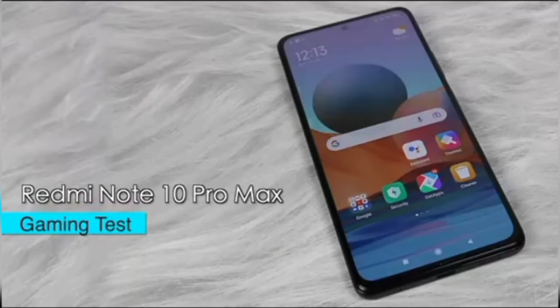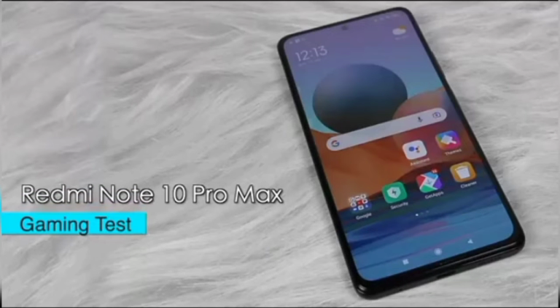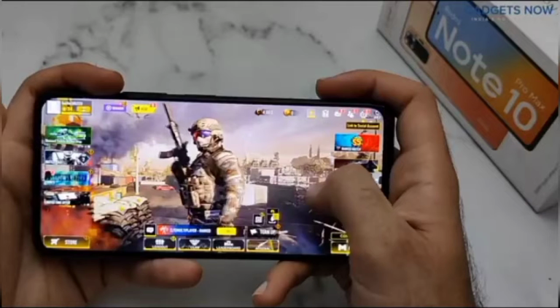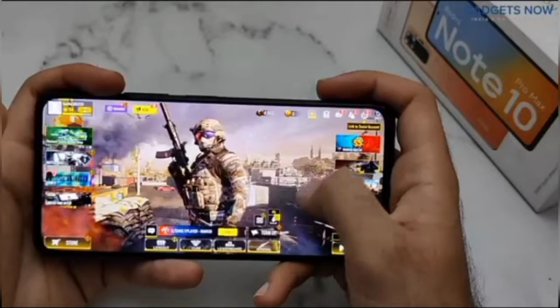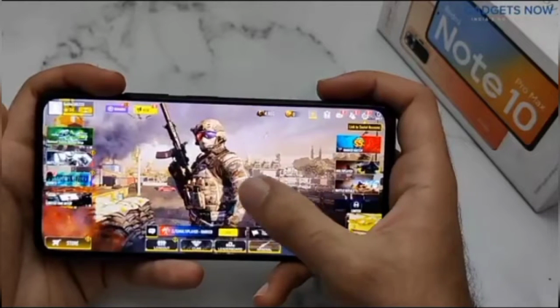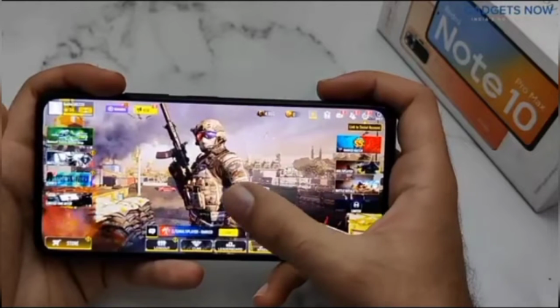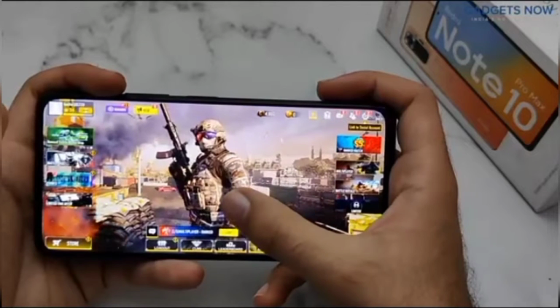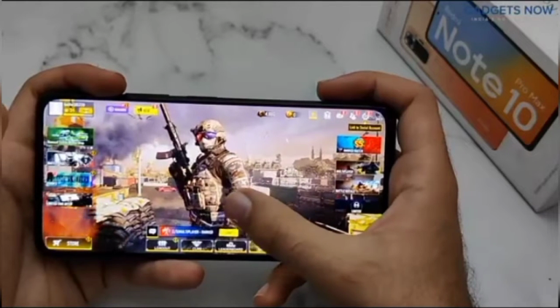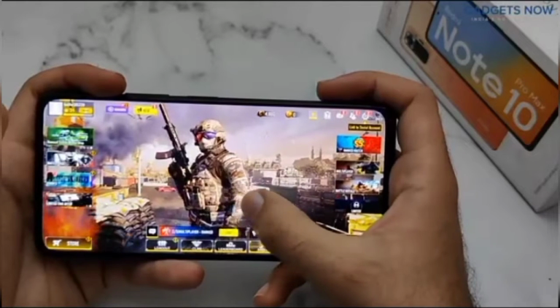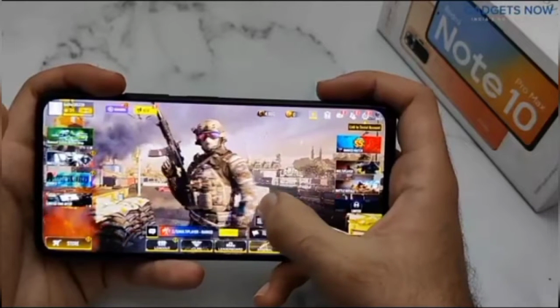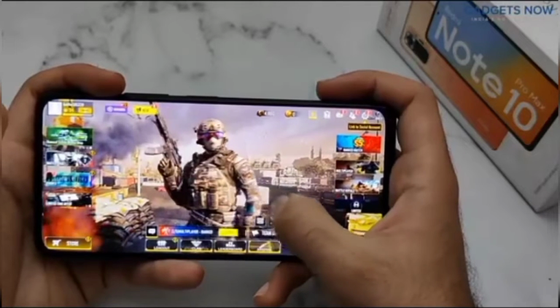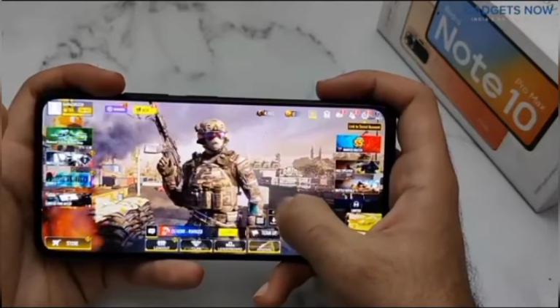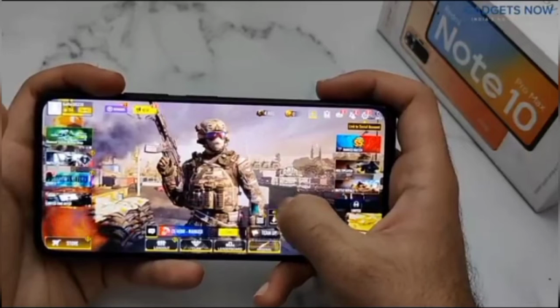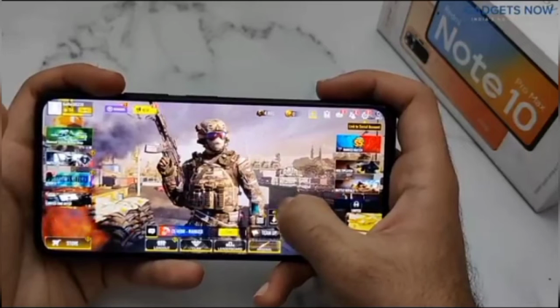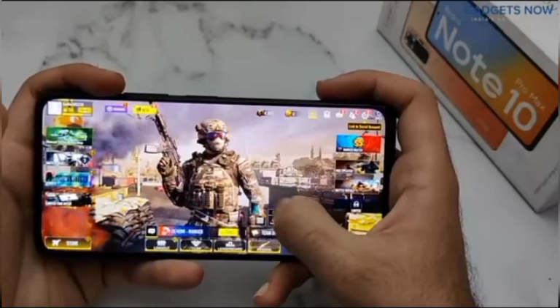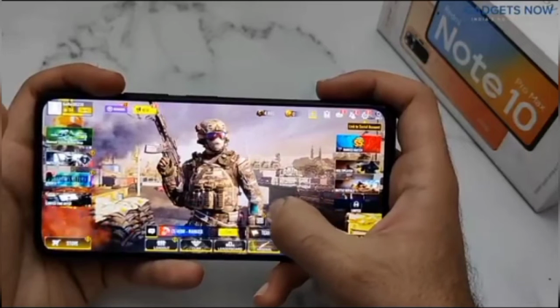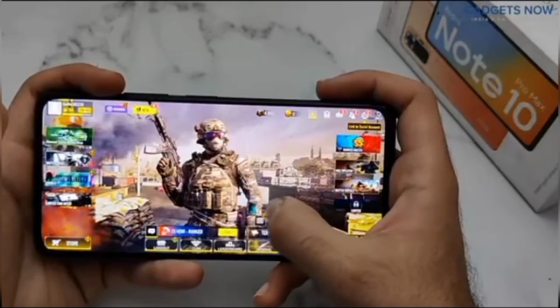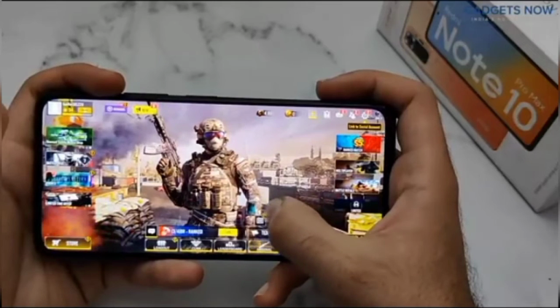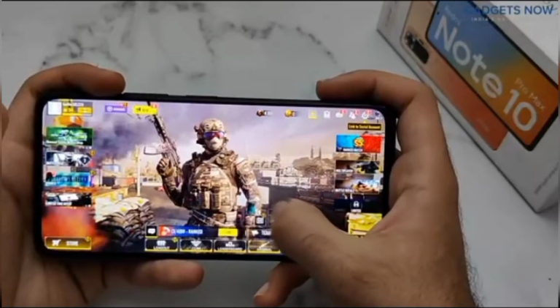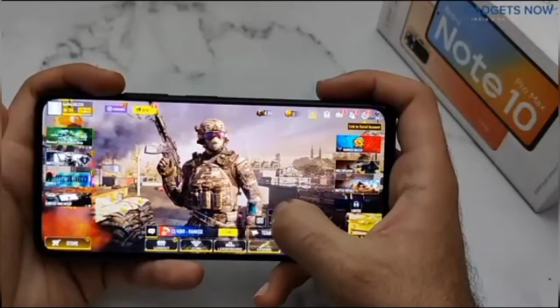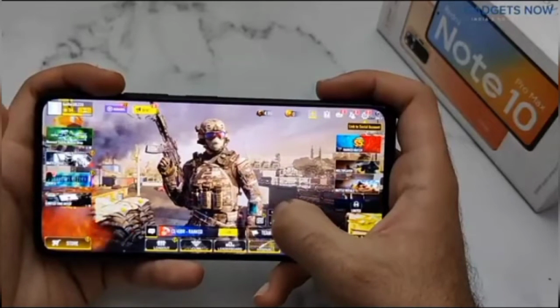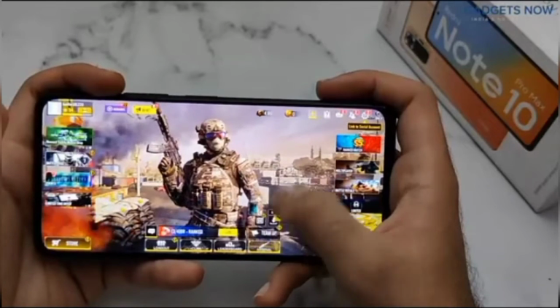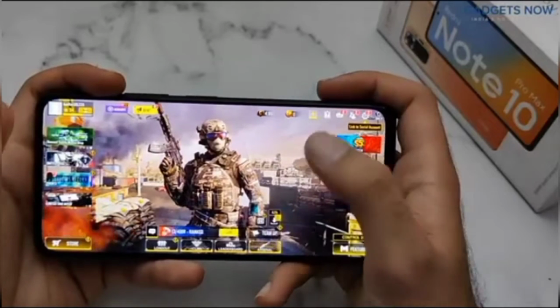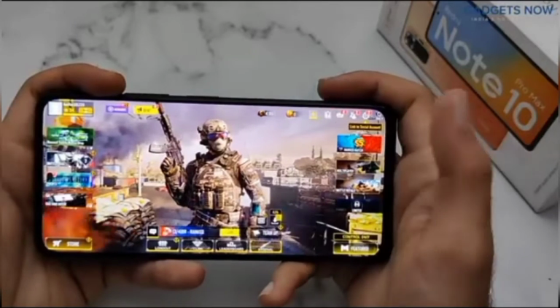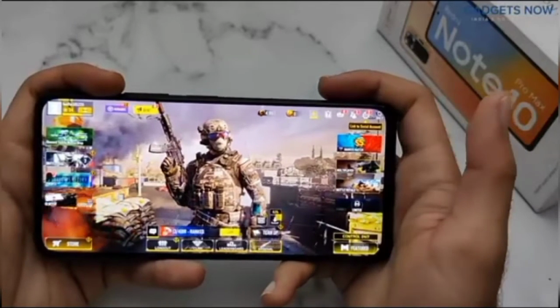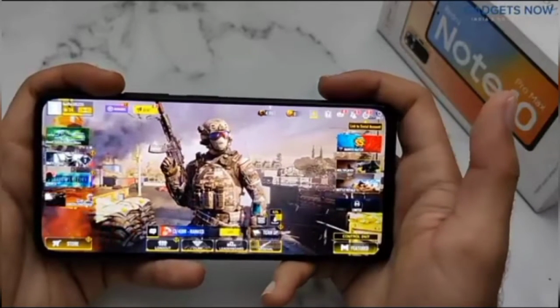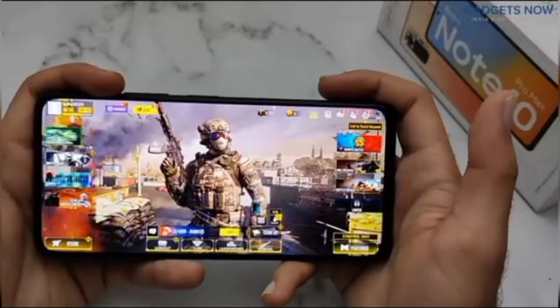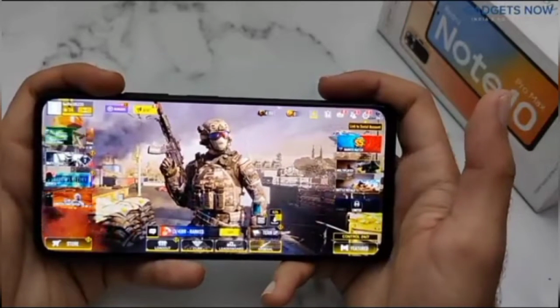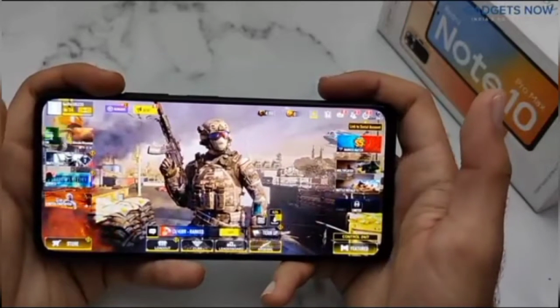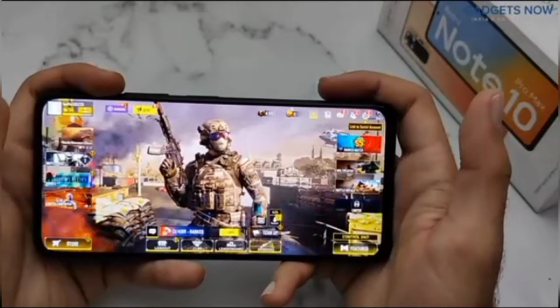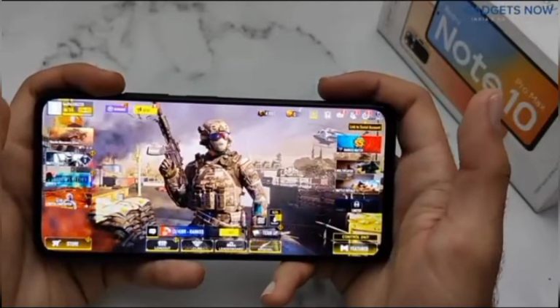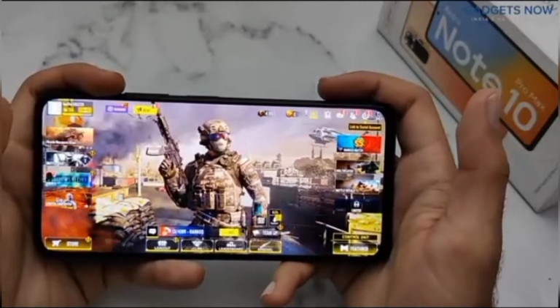Hello friends, in this video I'll show you the gaming performance of the Redmi Note 10 Pro Max.